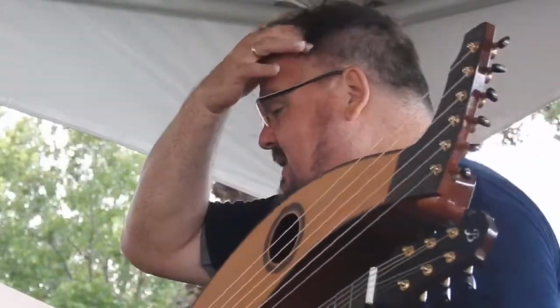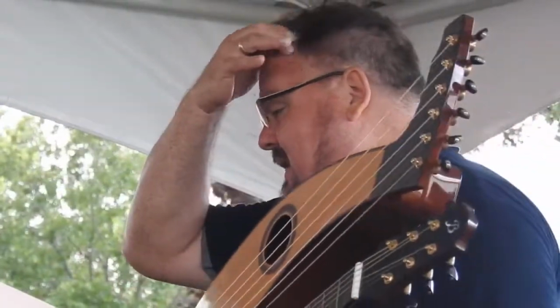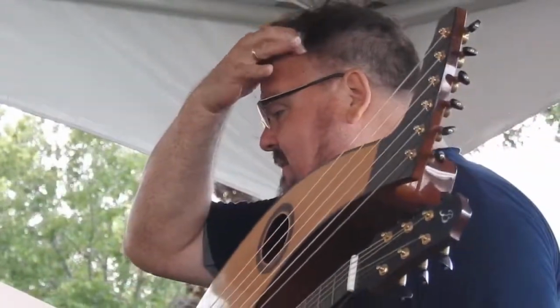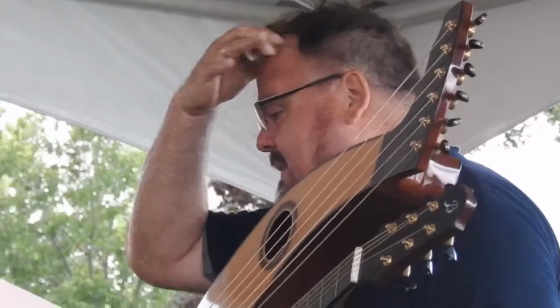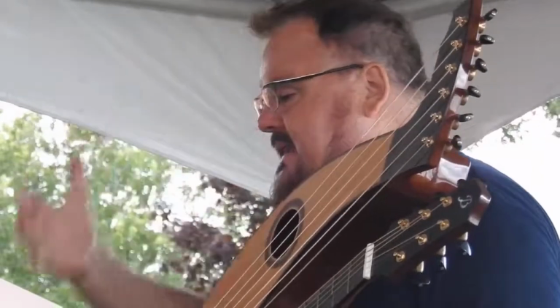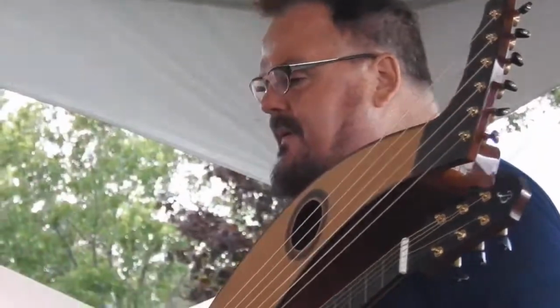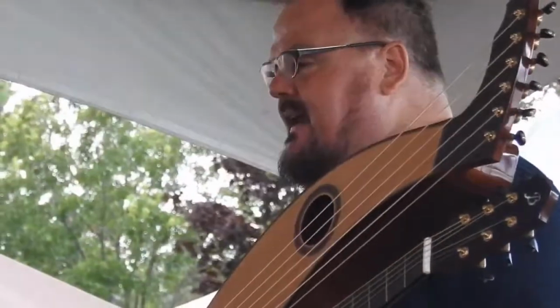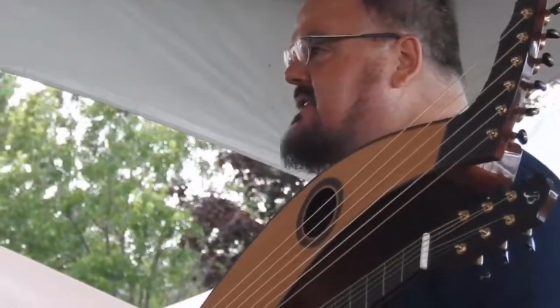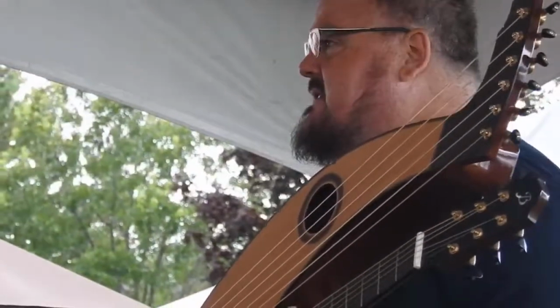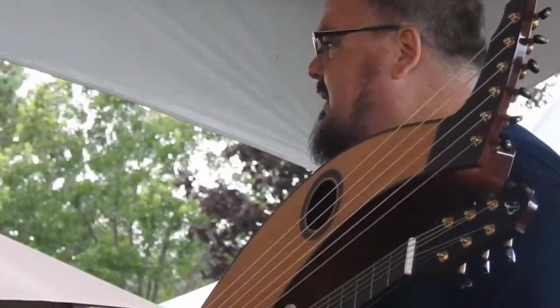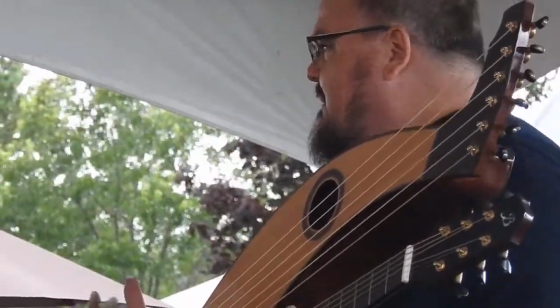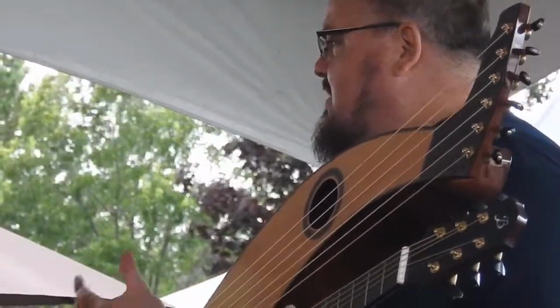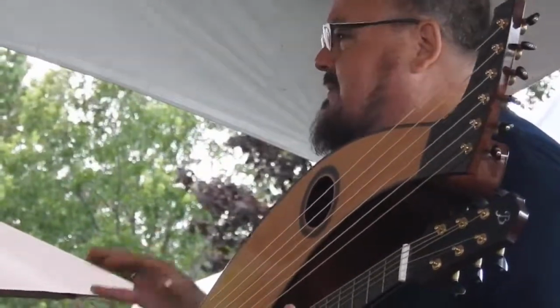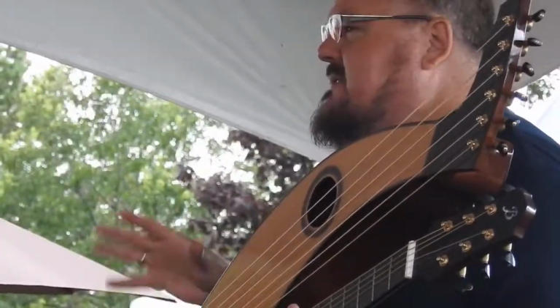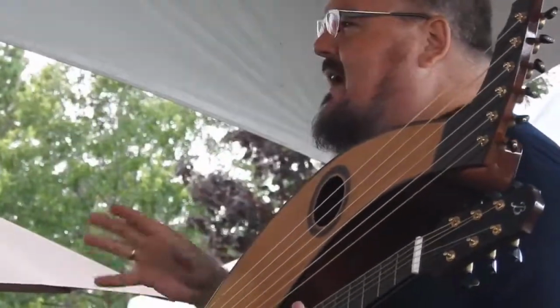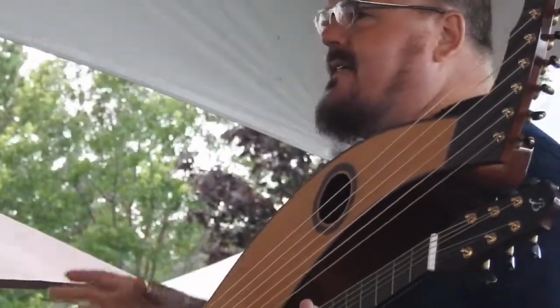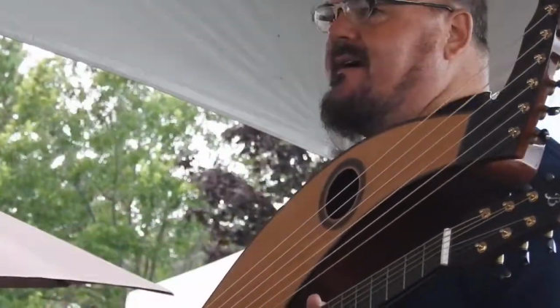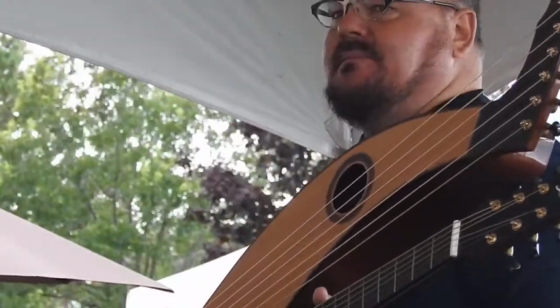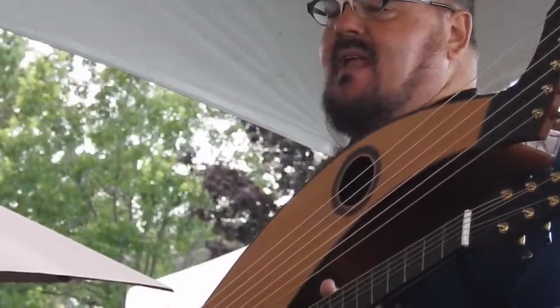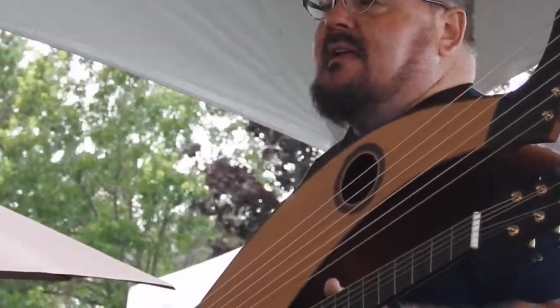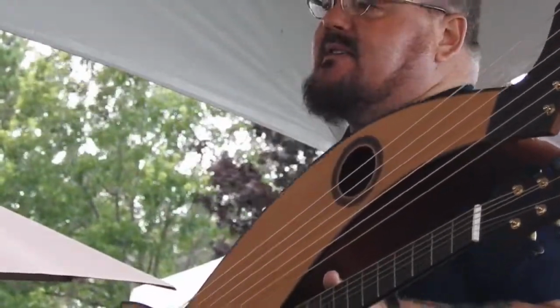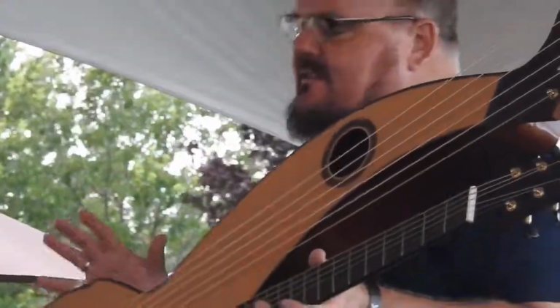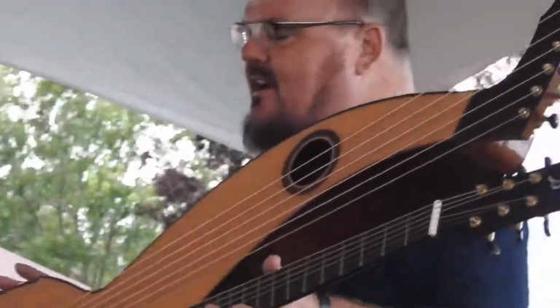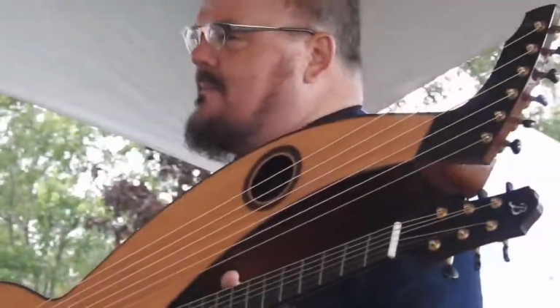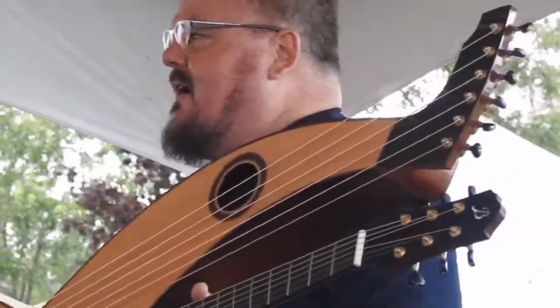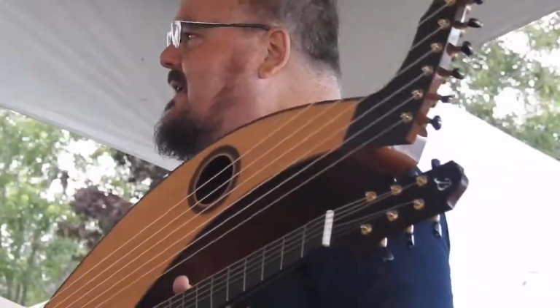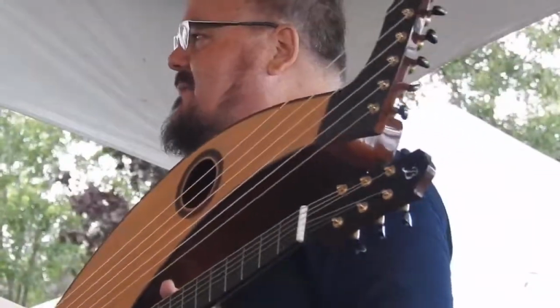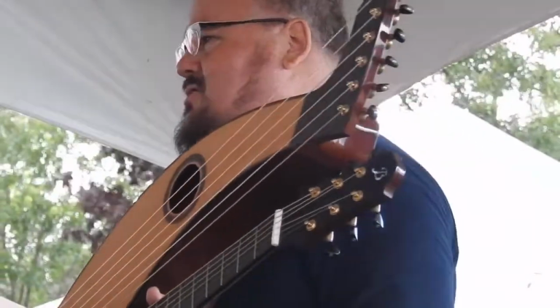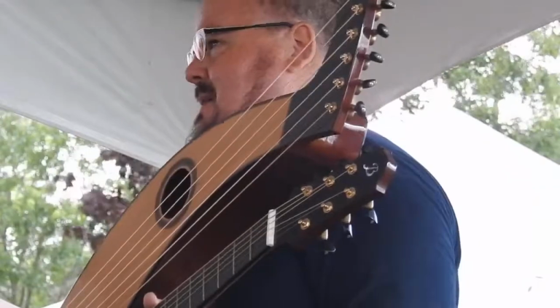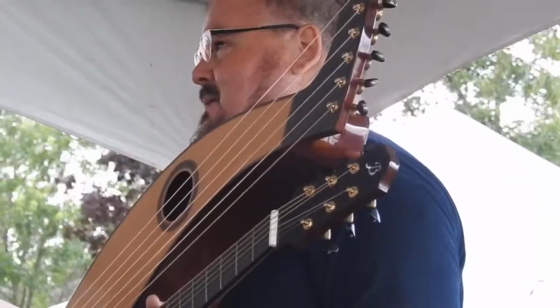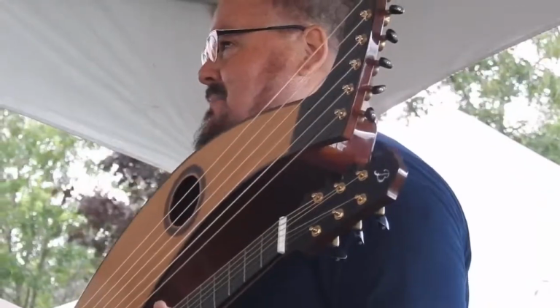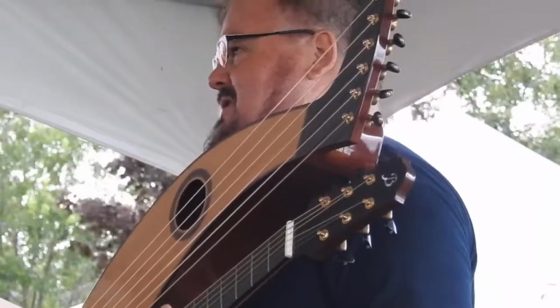So I picked it up and I could actually still play it — my chops were still kind of there. So I called up Mark and said, would you make me one?